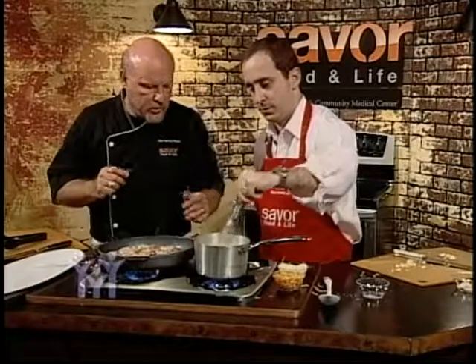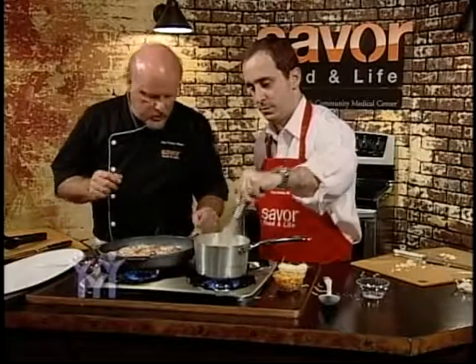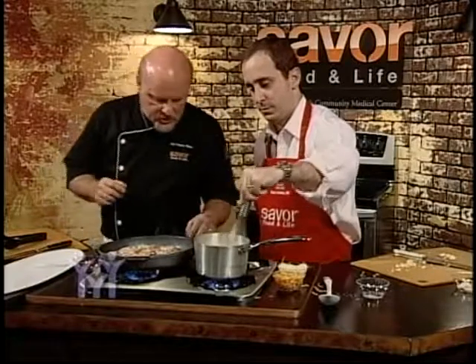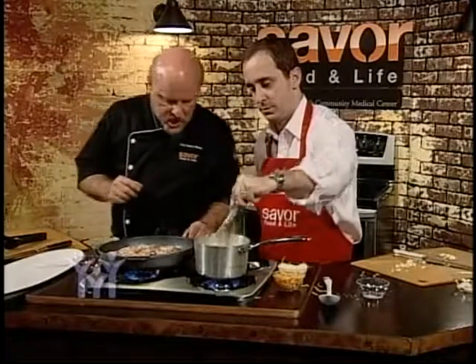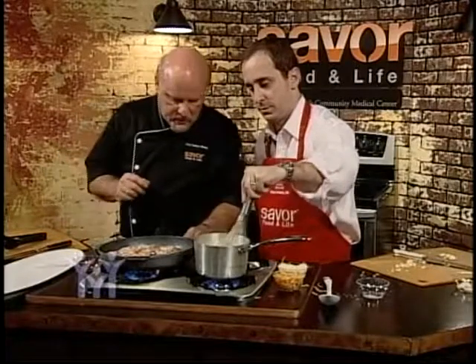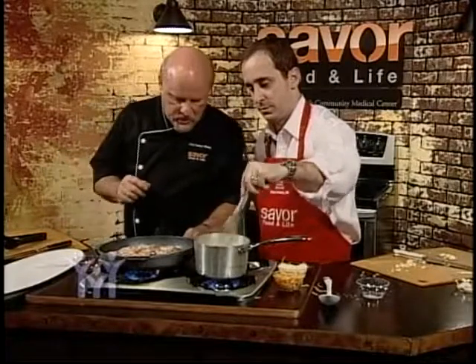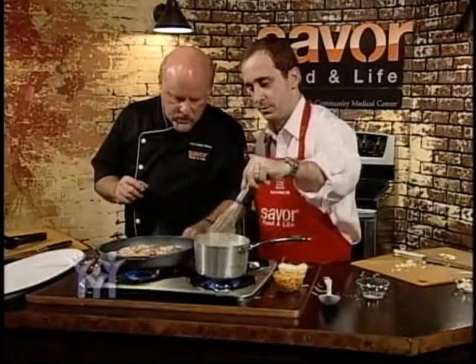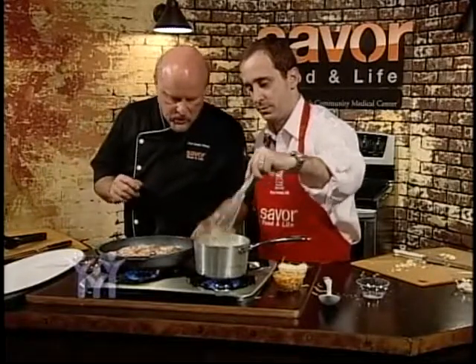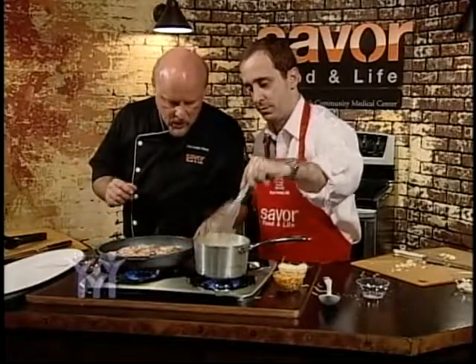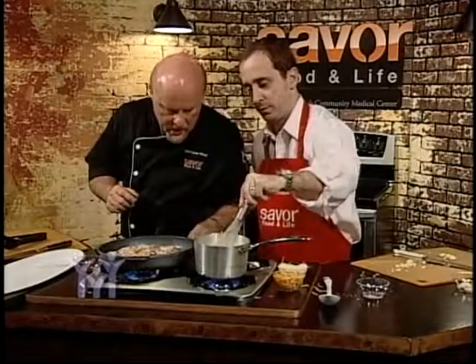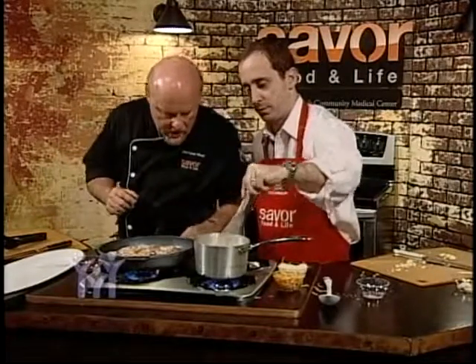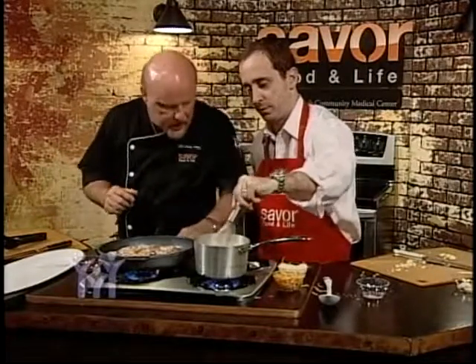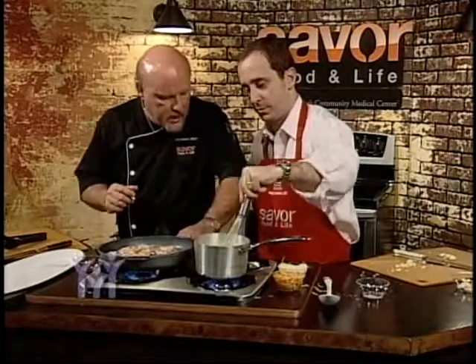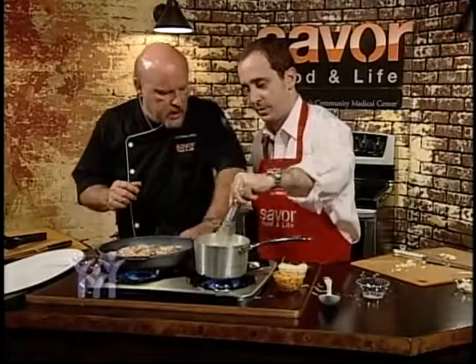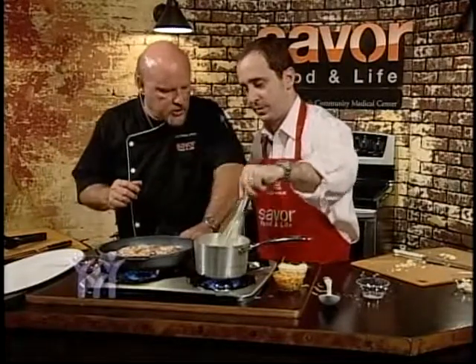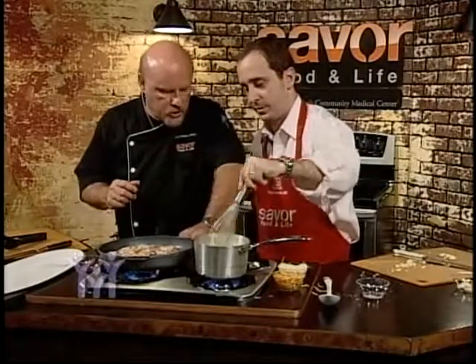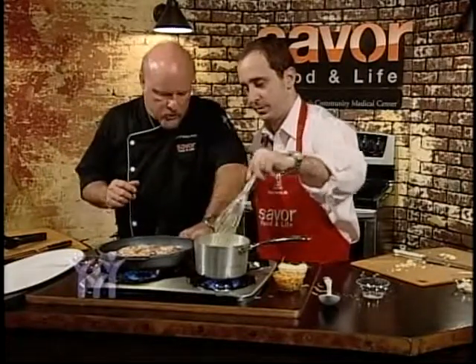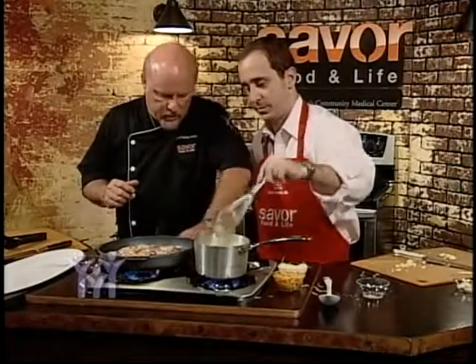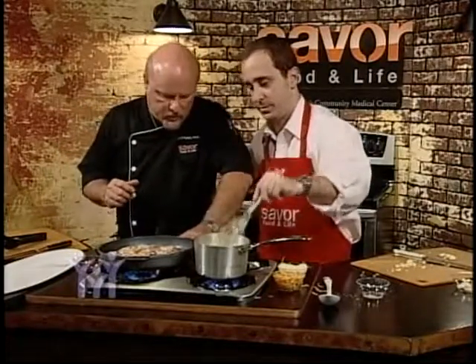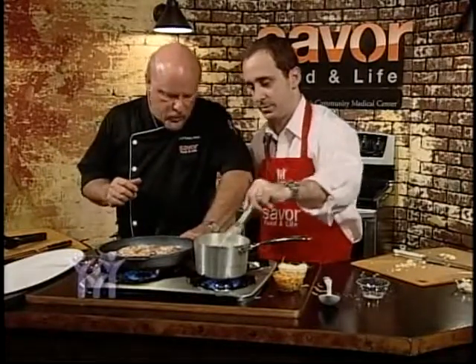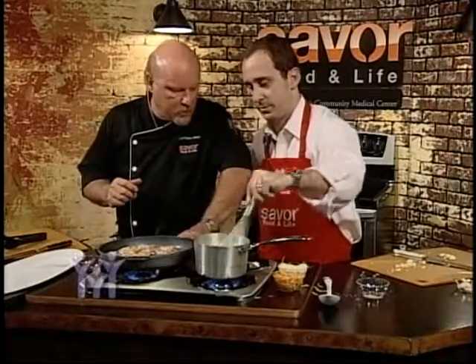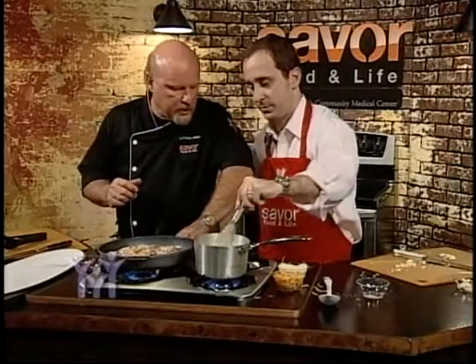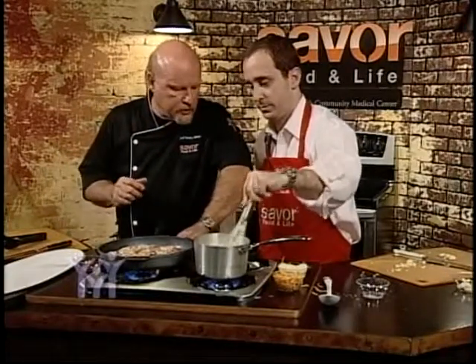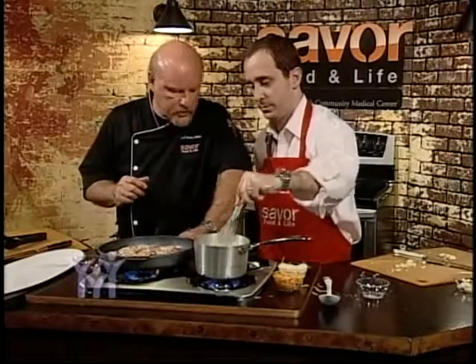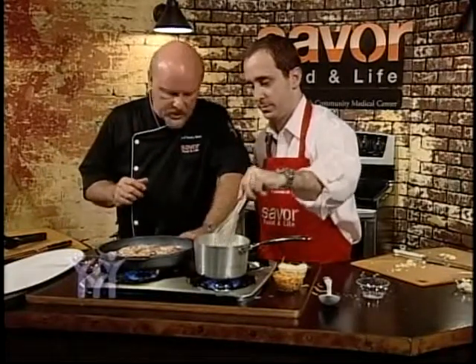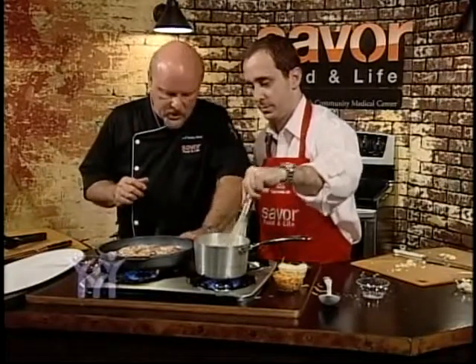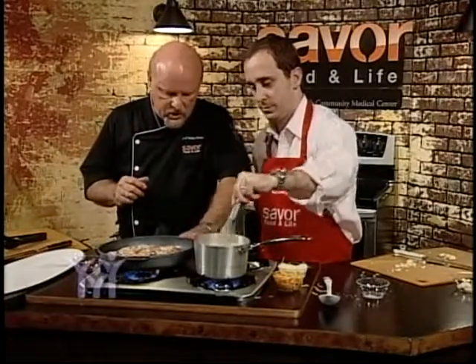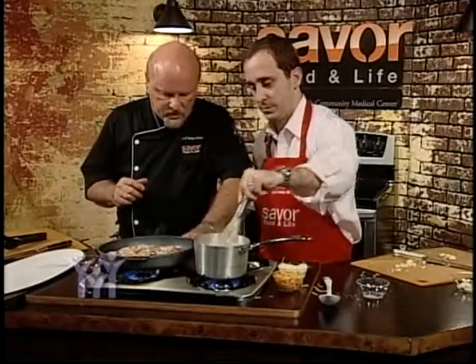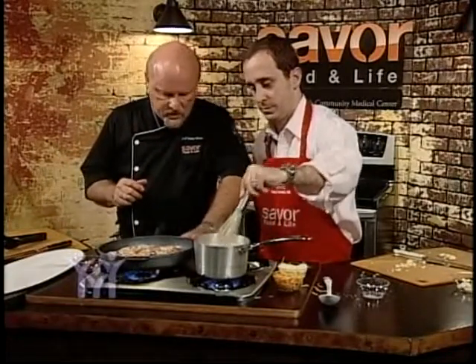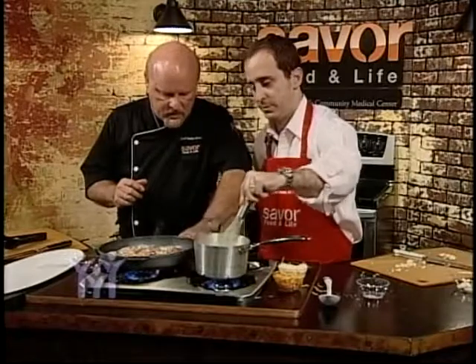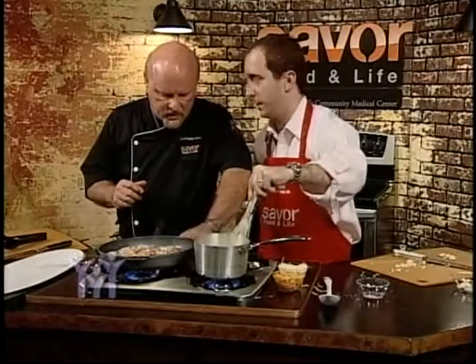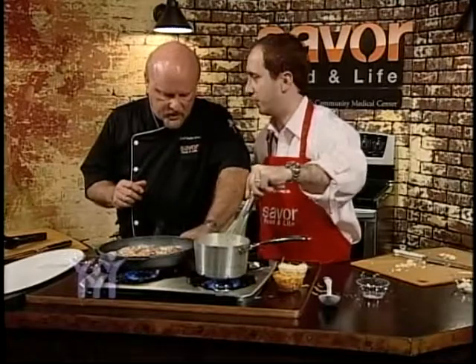Okay Rudy, it's time to go ahead and incorporate that cheese into the grits.